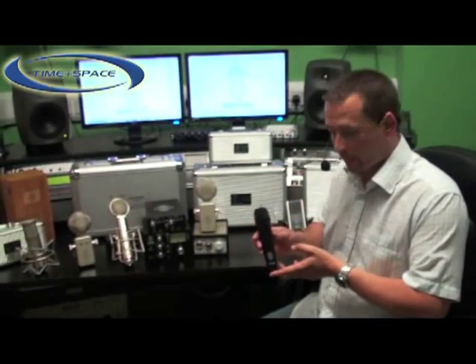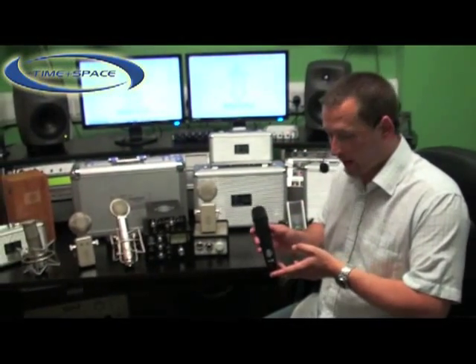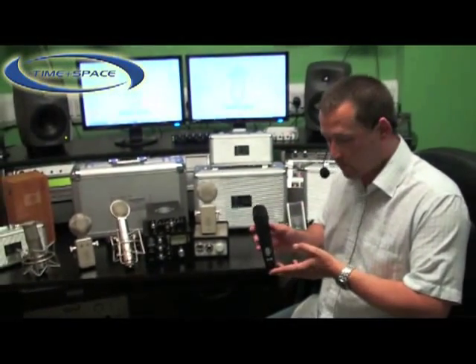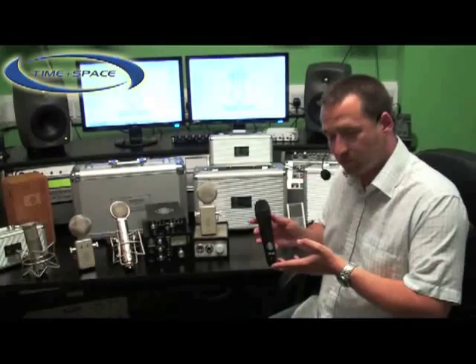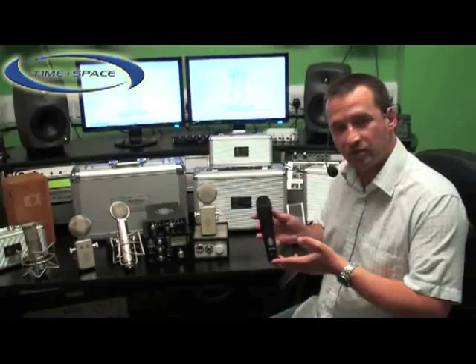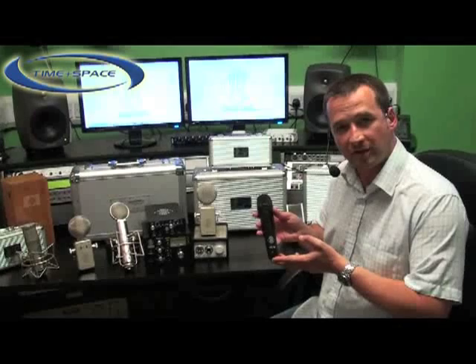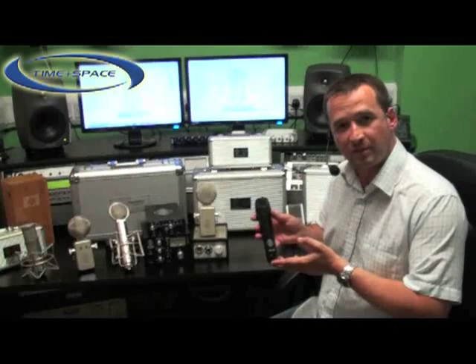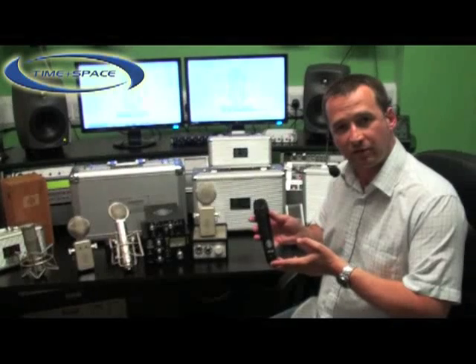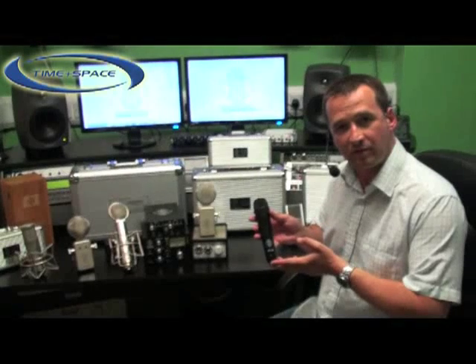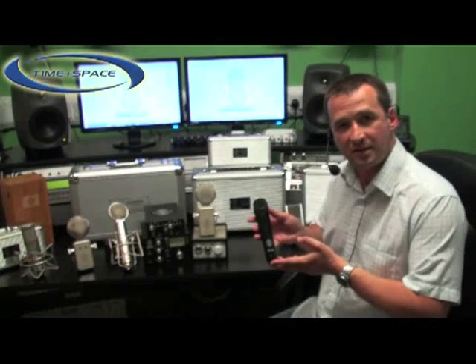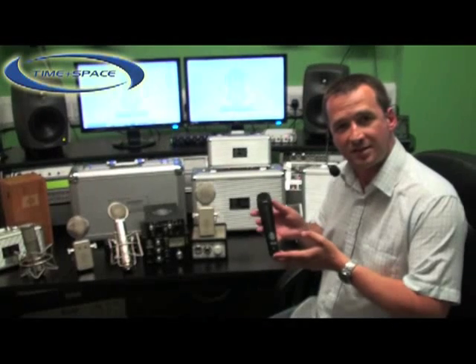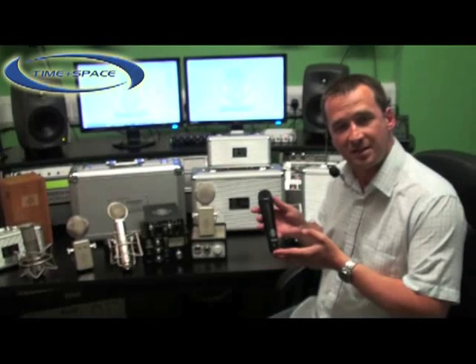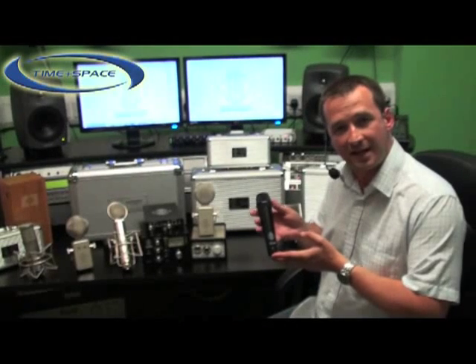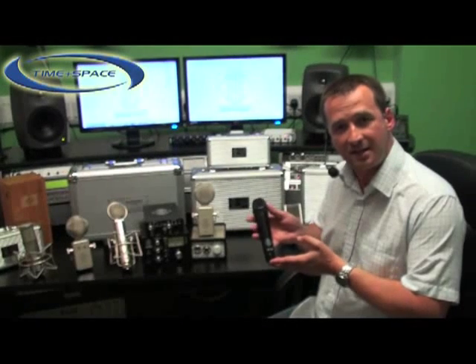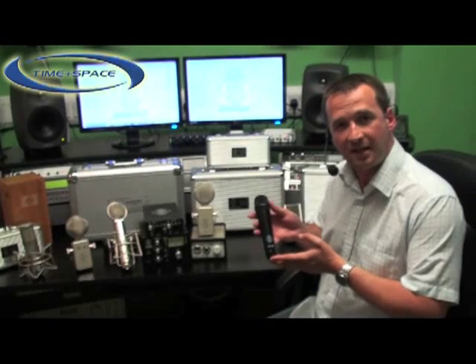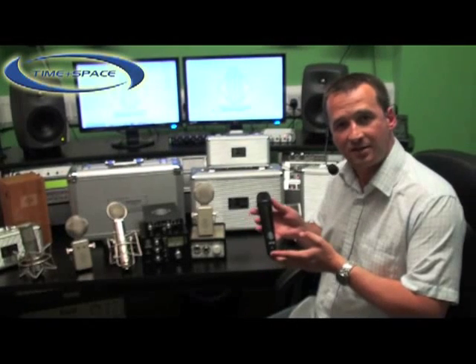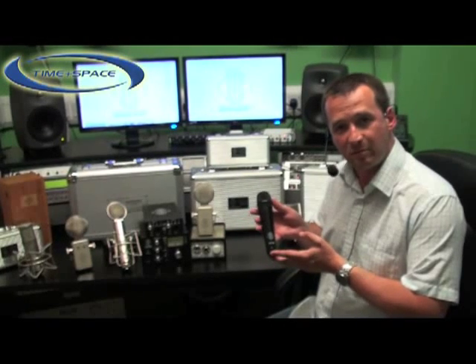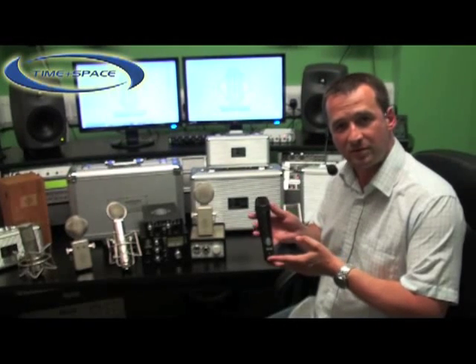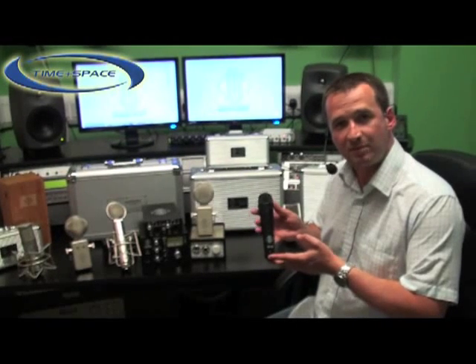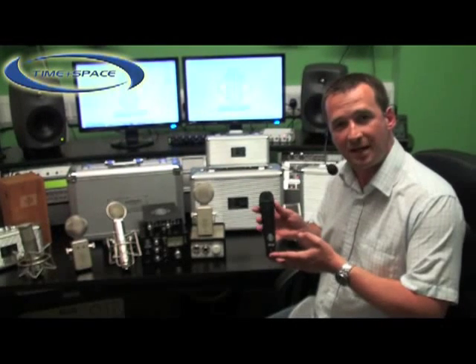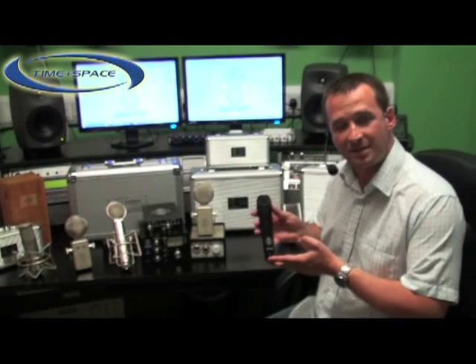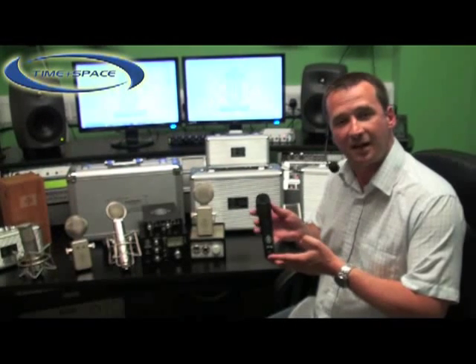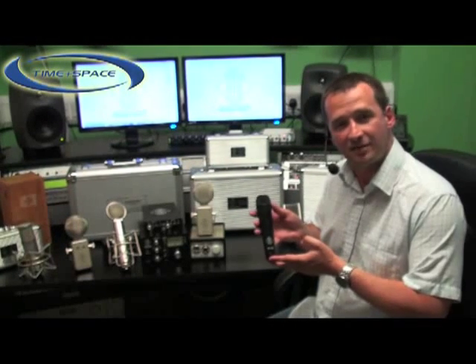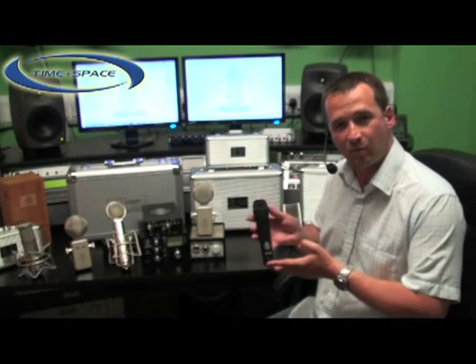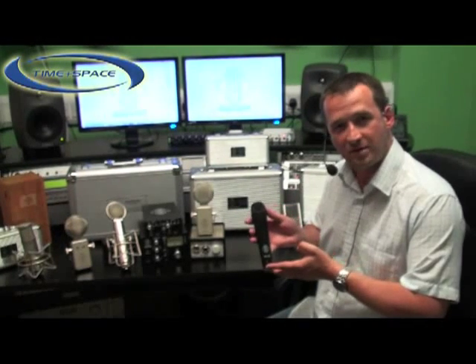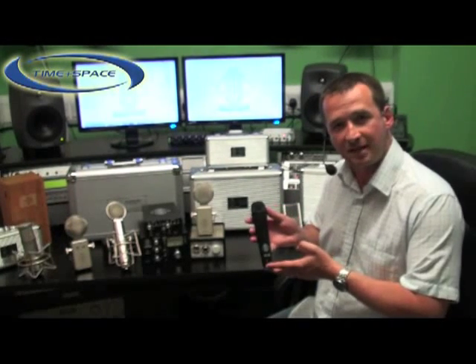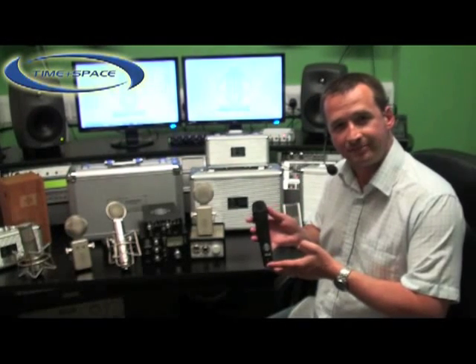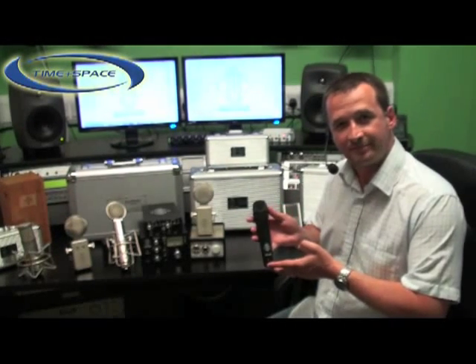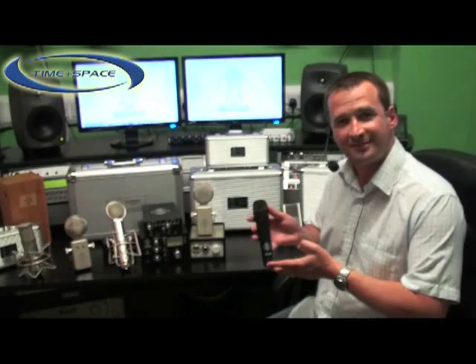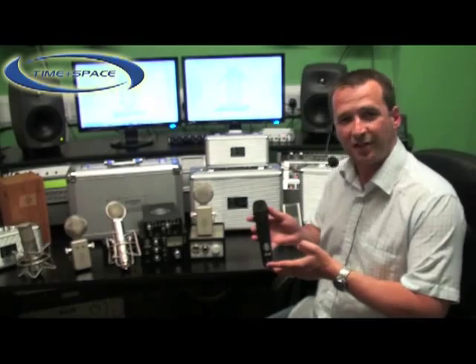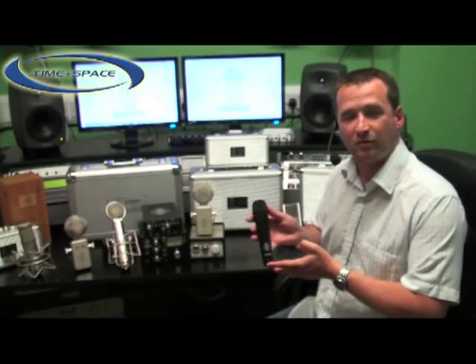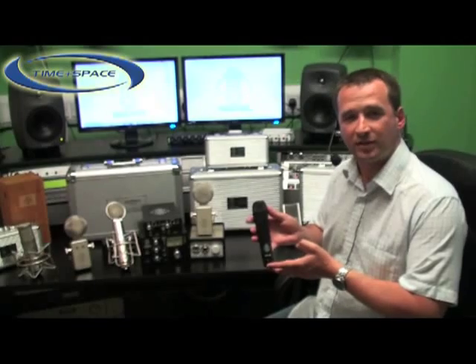As with all Suntronics microphones, the STC-80 is supported by a limited lifetime warranty. Thank you for watching.